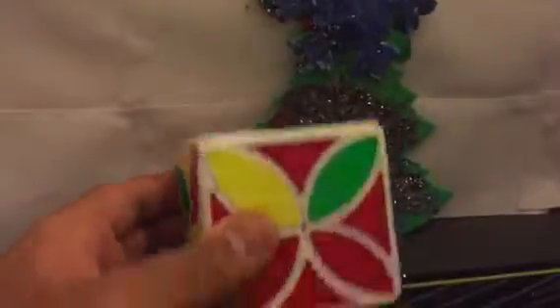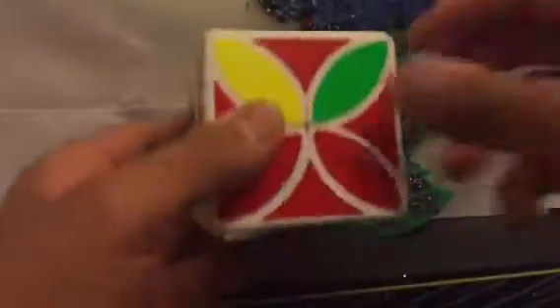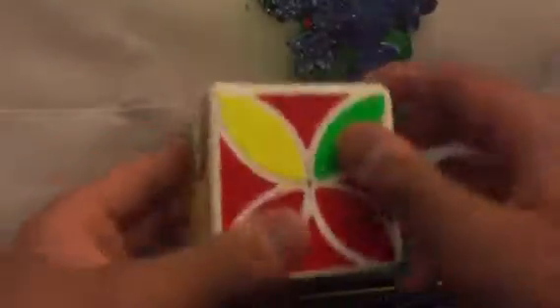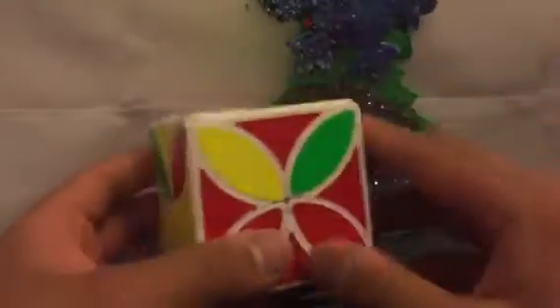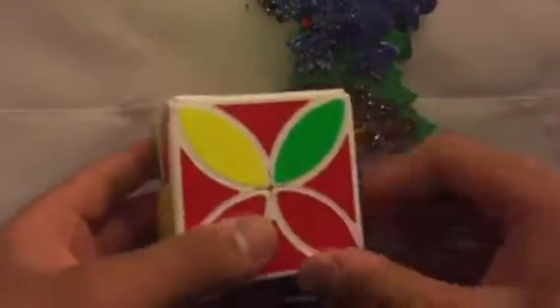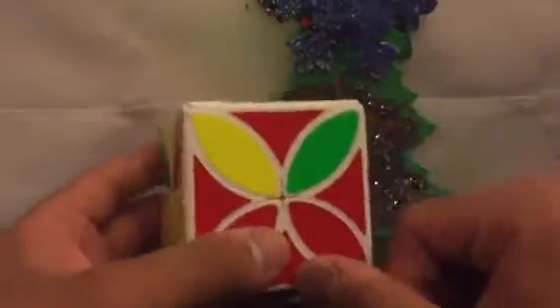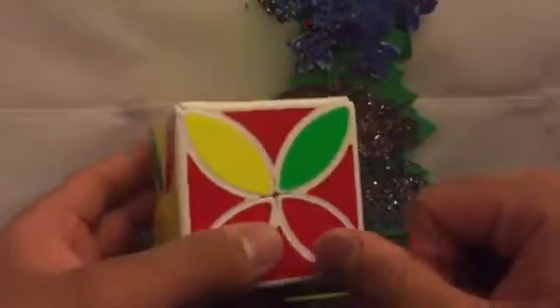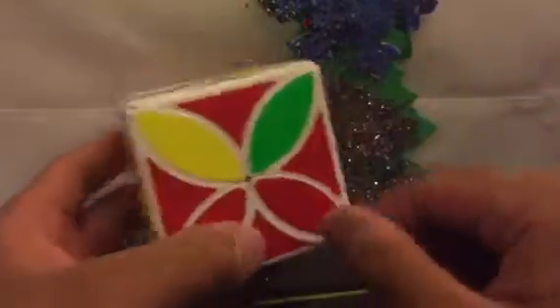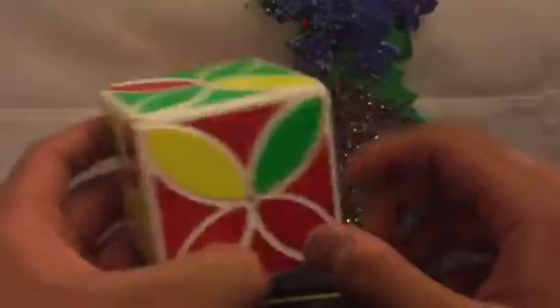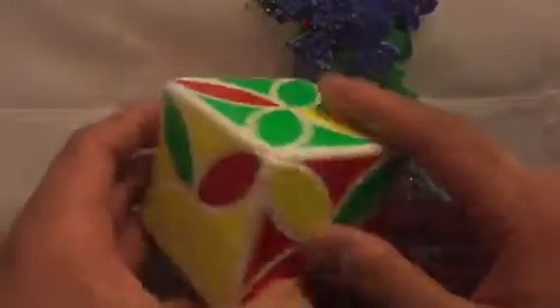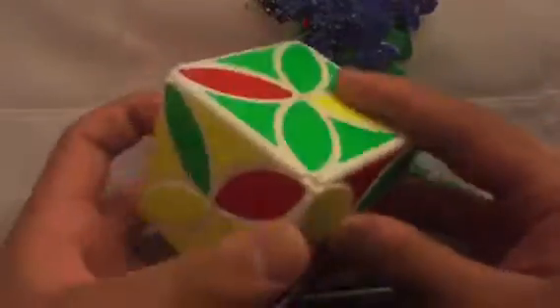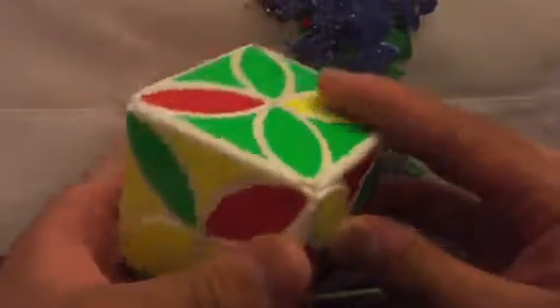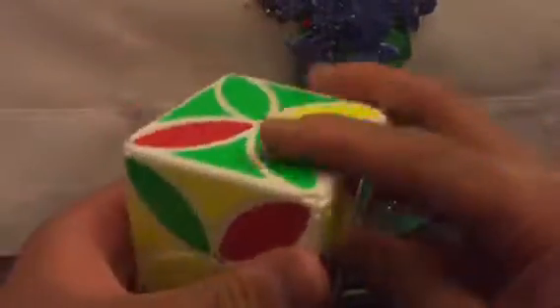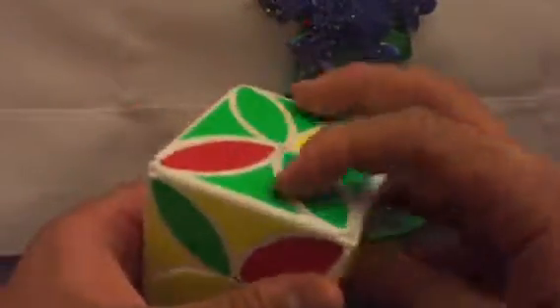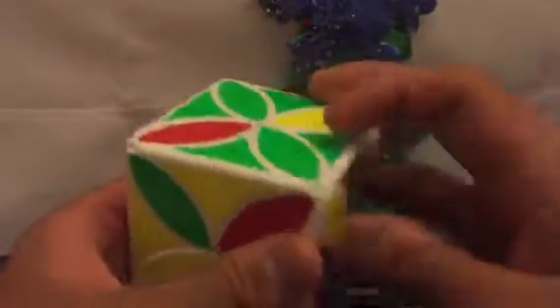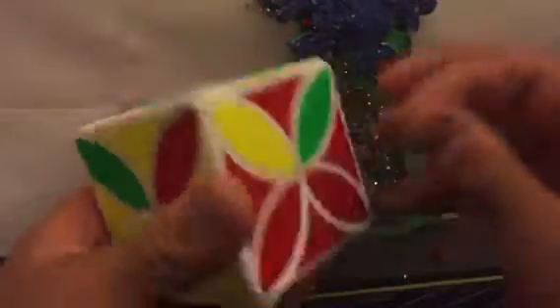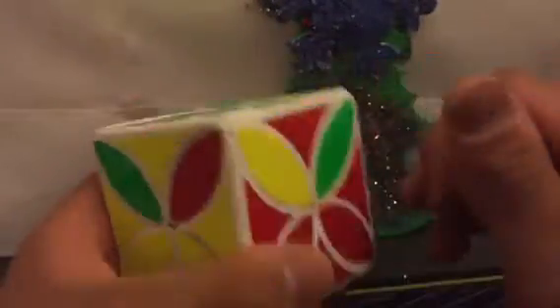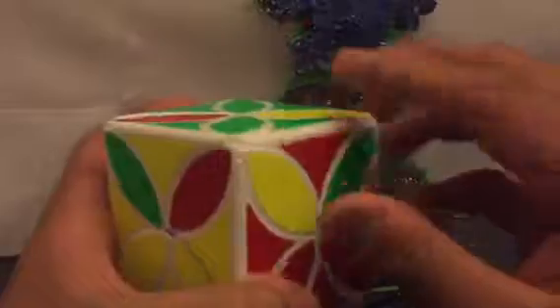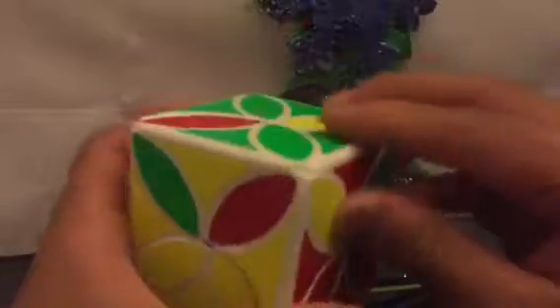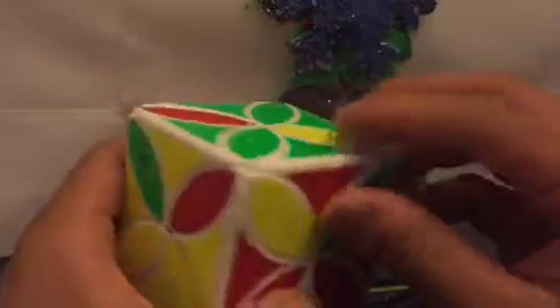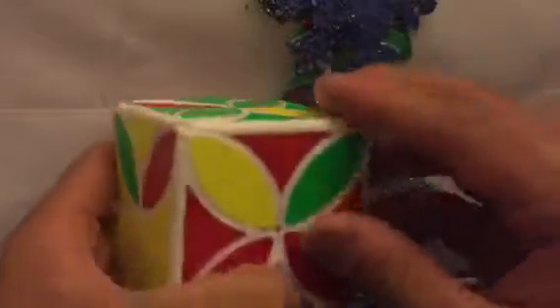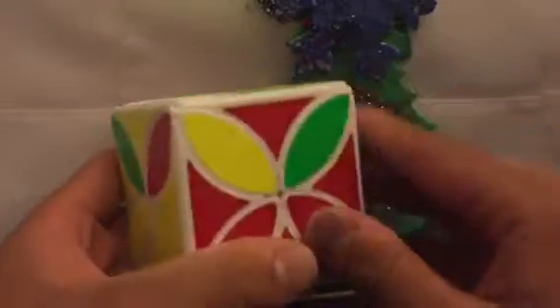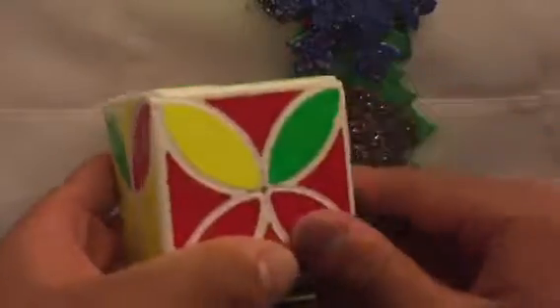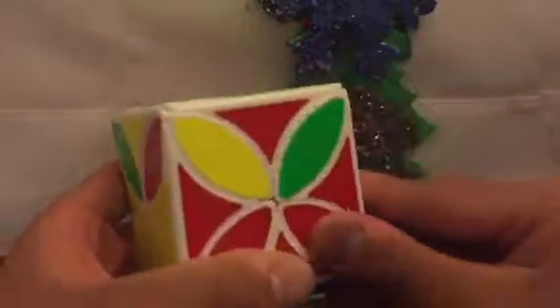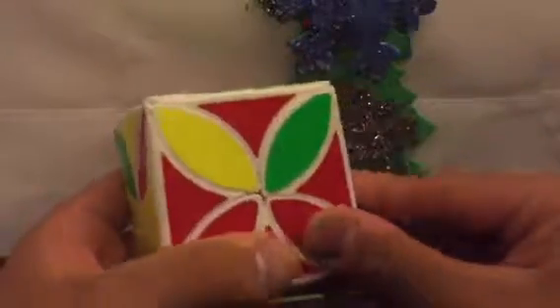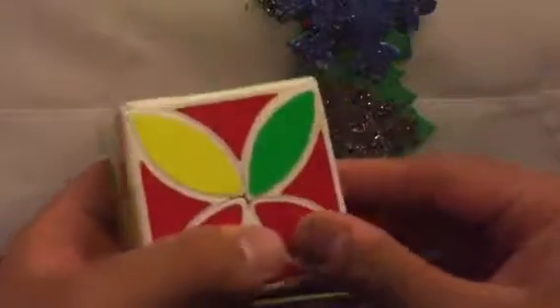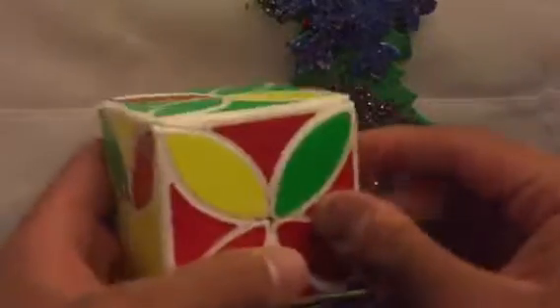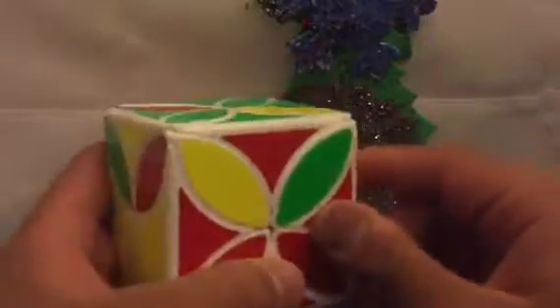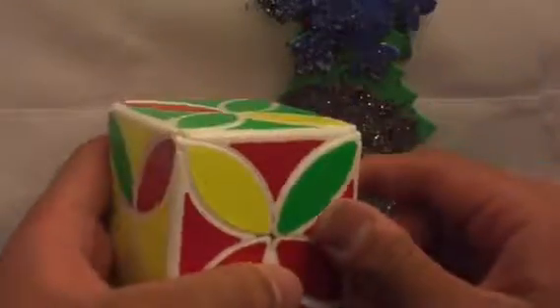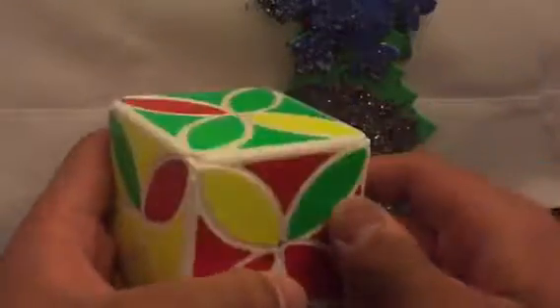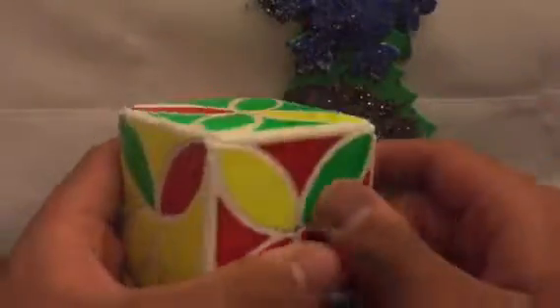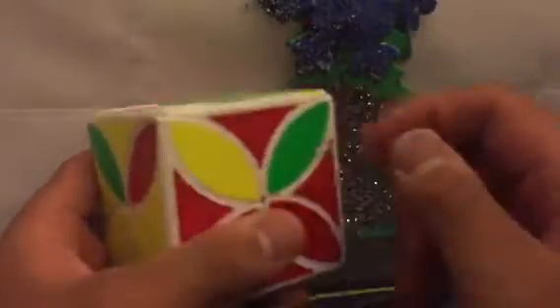So, this is the Clover Cube, and it costs $19.95 on Speedcube Shop.